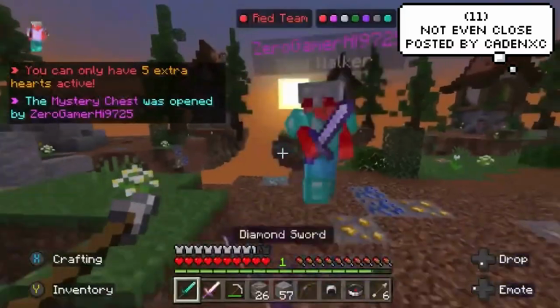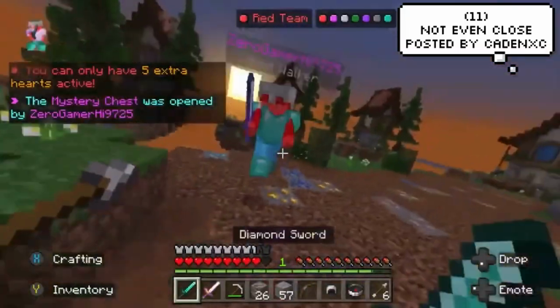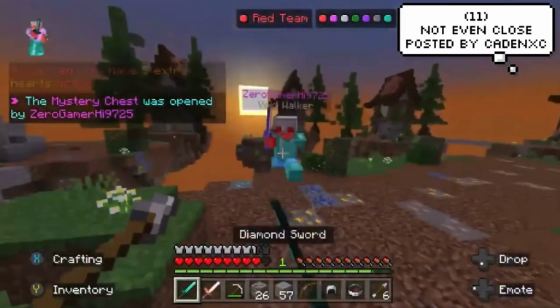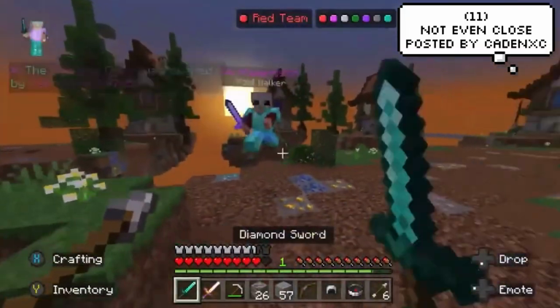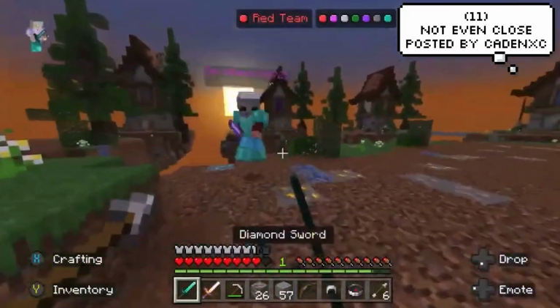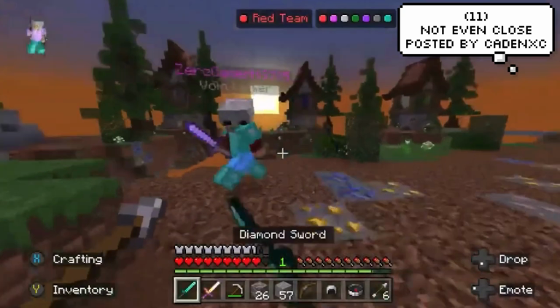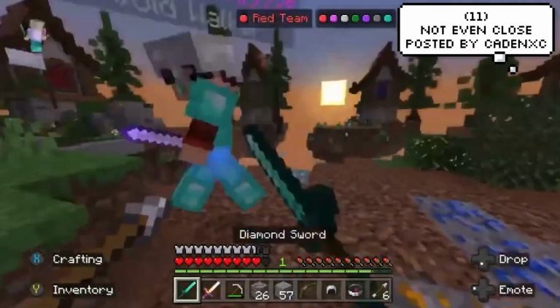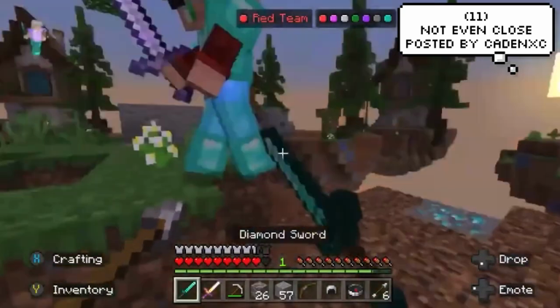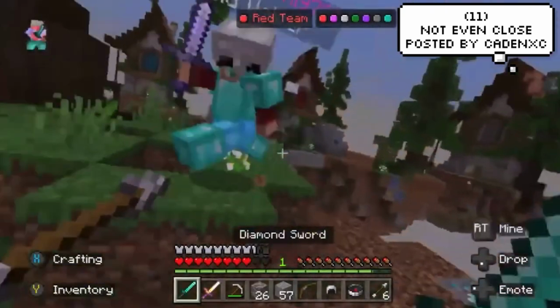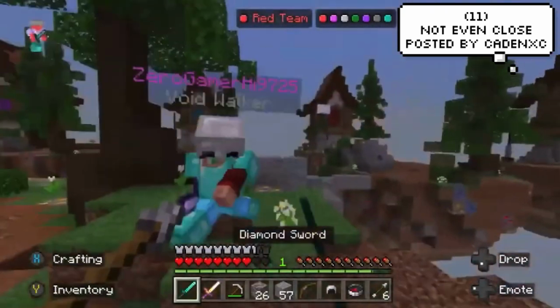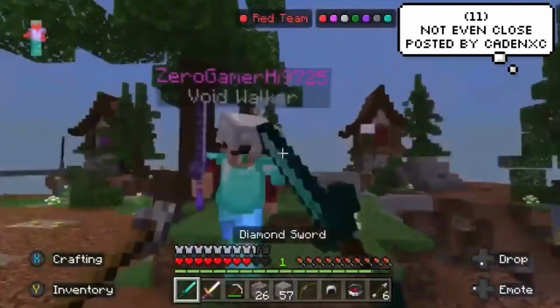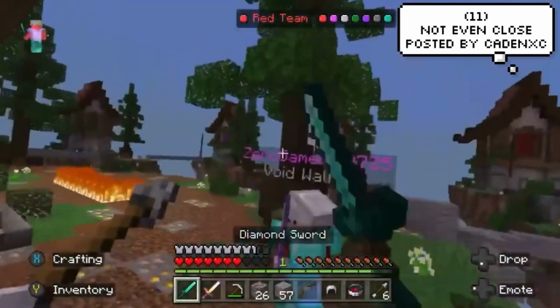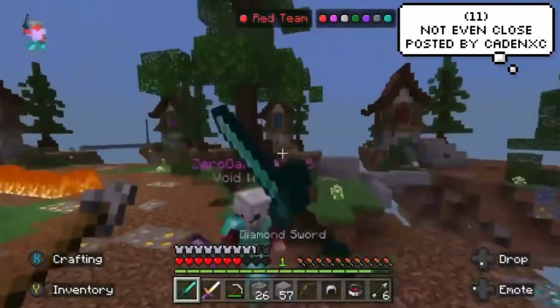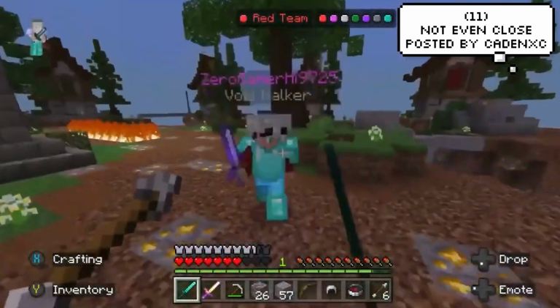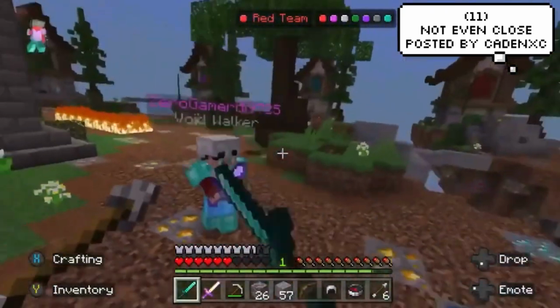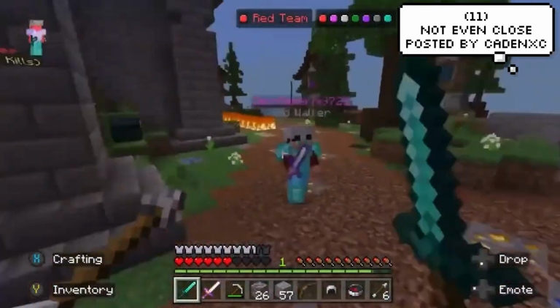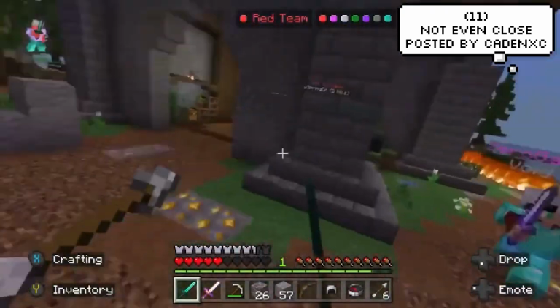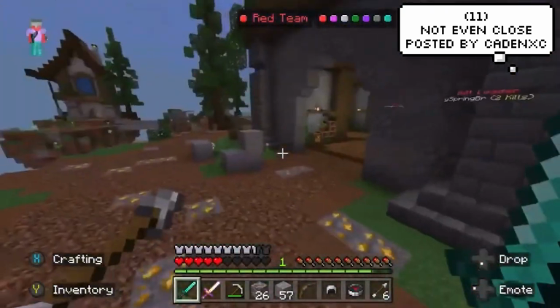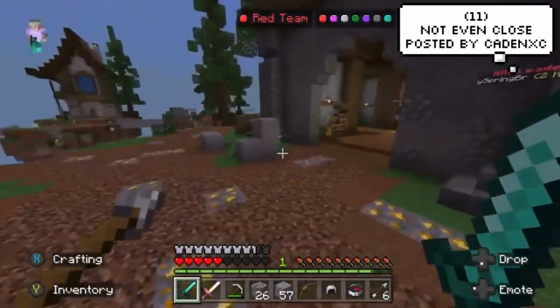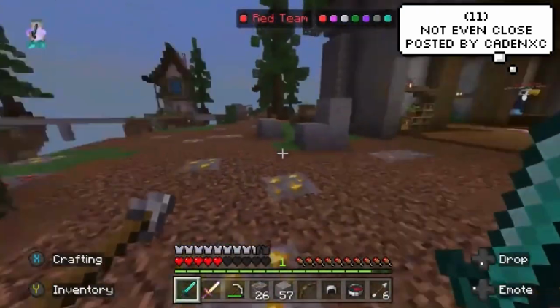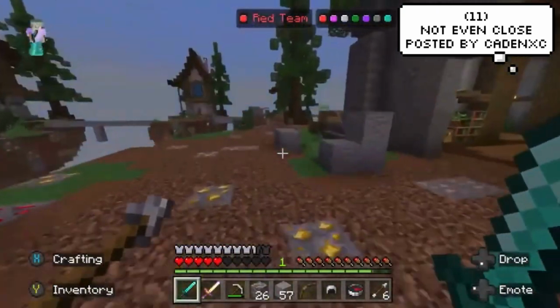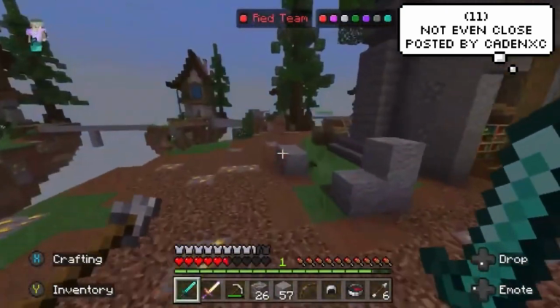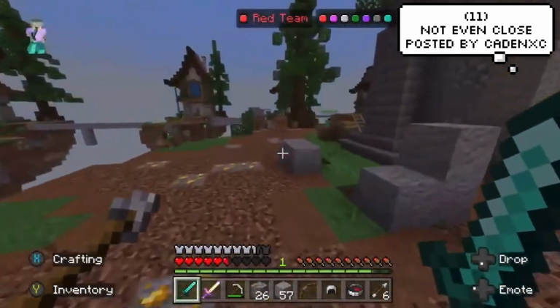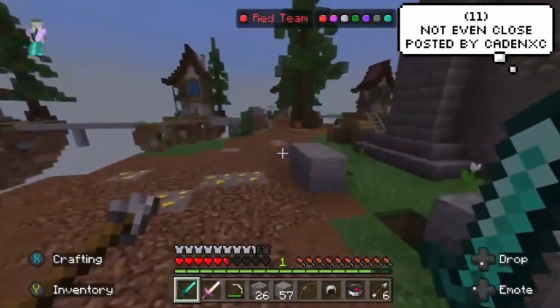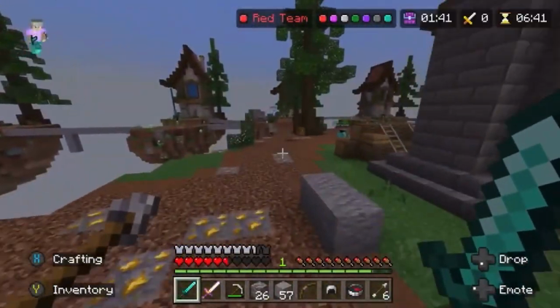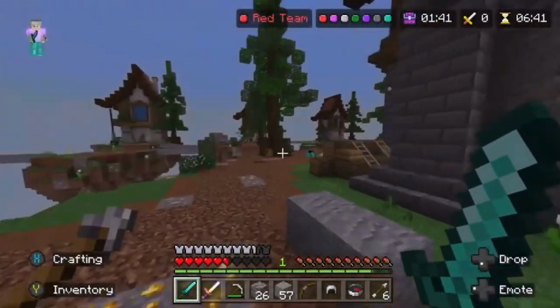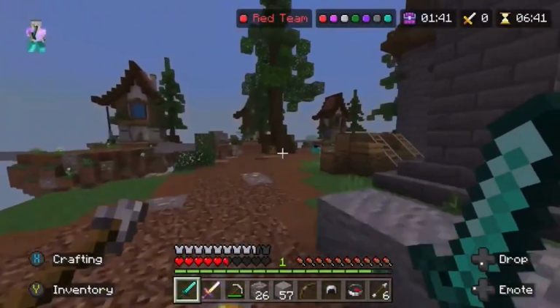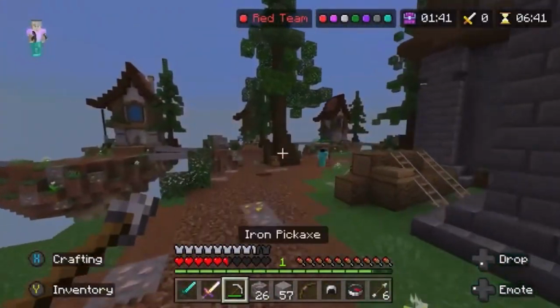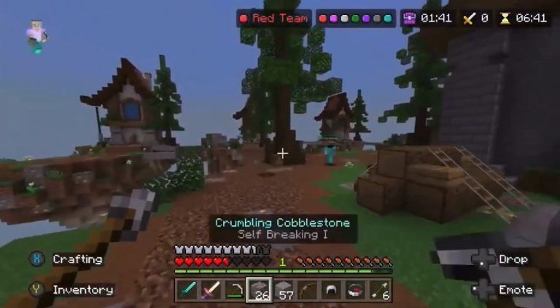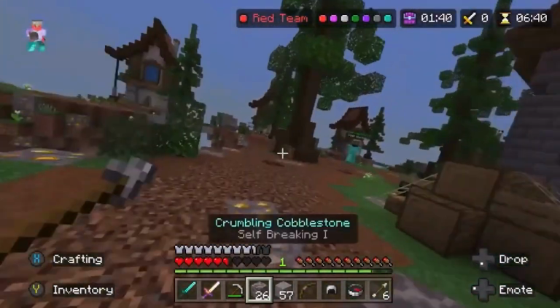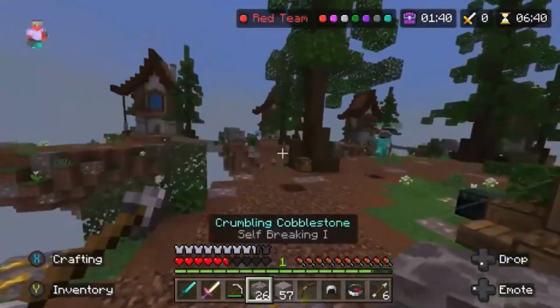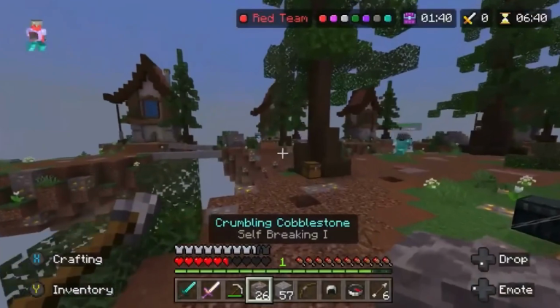This player was getting smacked around and totally losing the fight, but then was saved by crumbling cobblestone as well as being hit by the player.